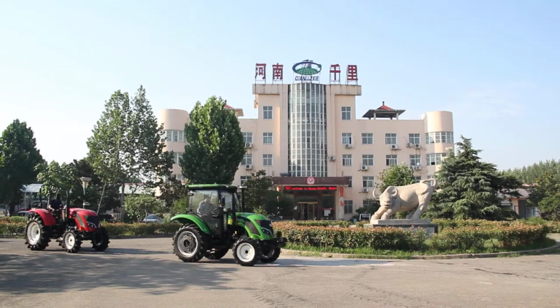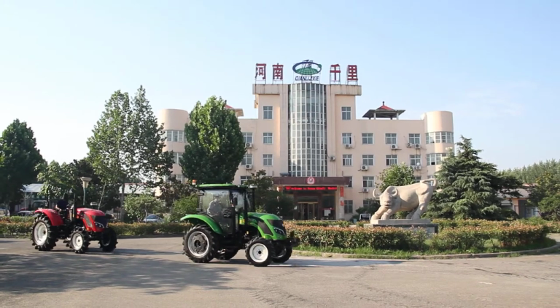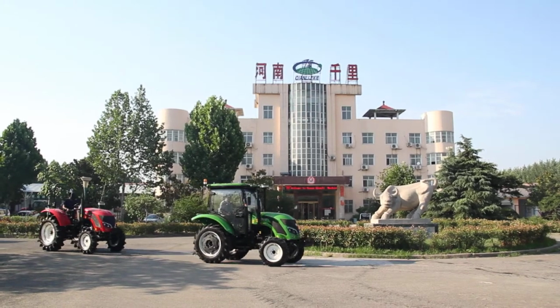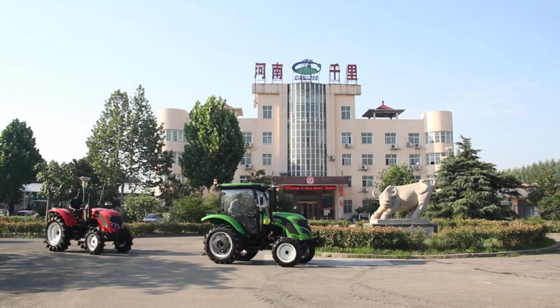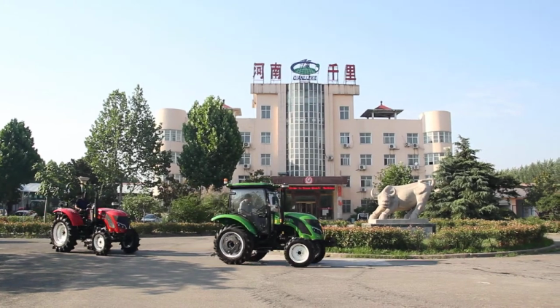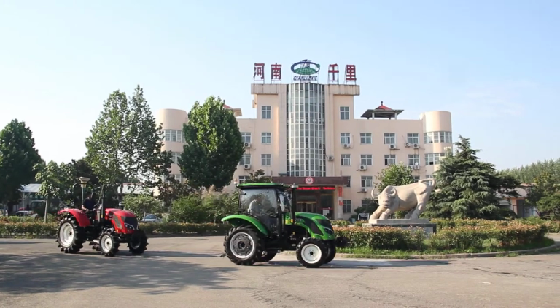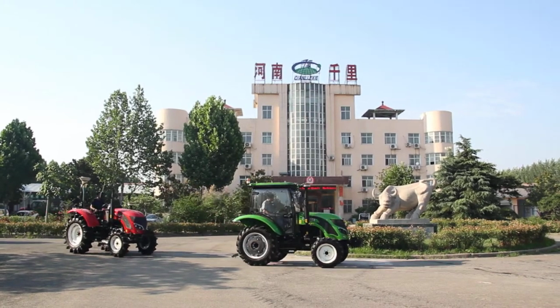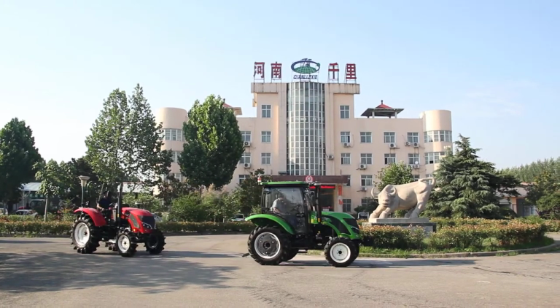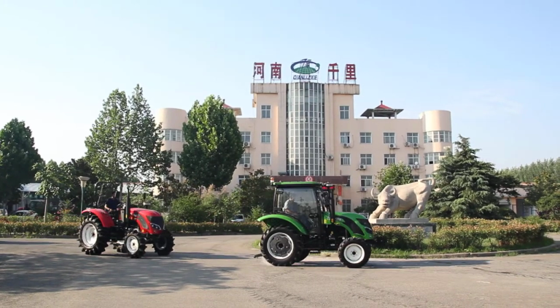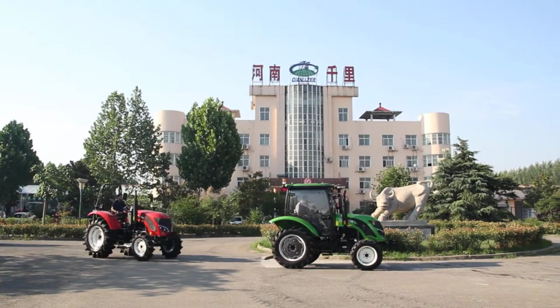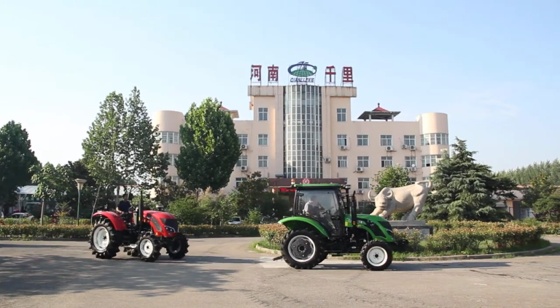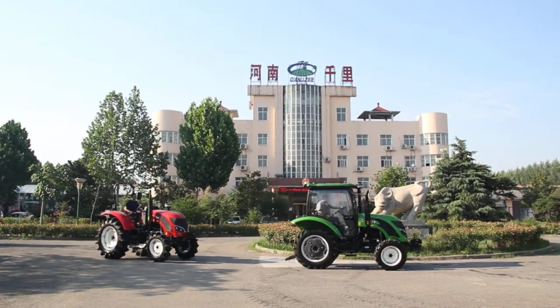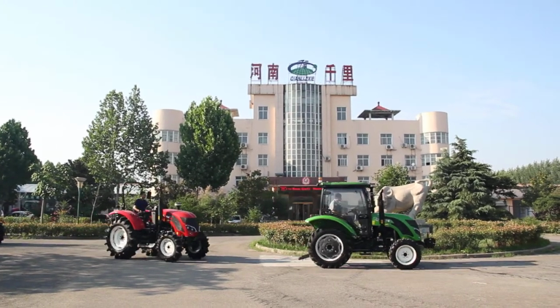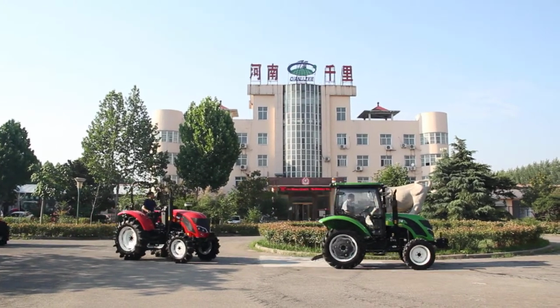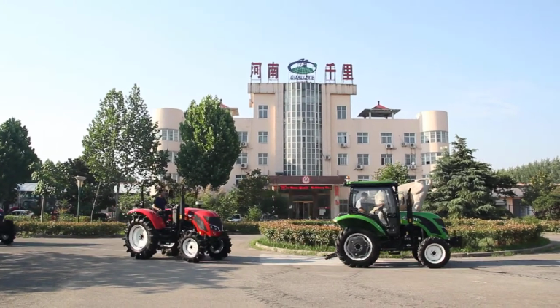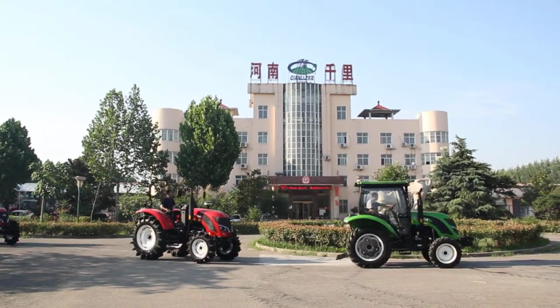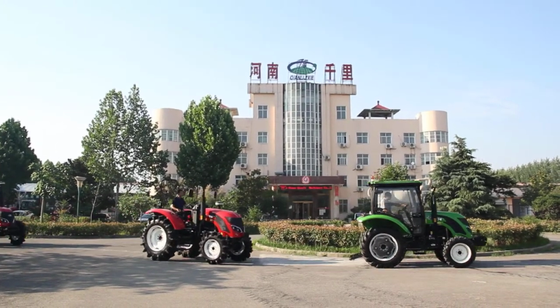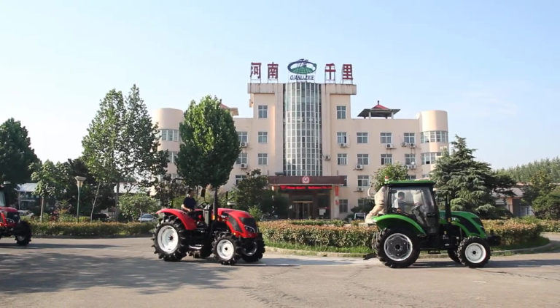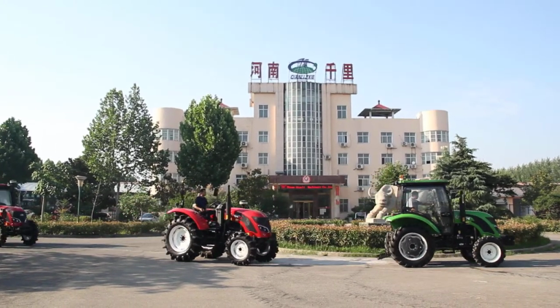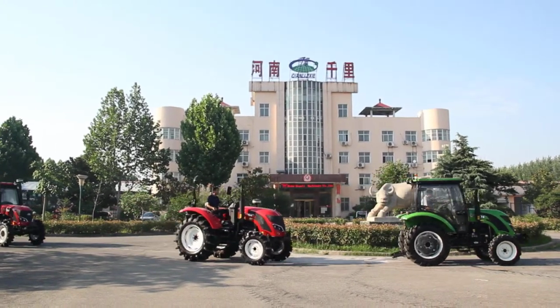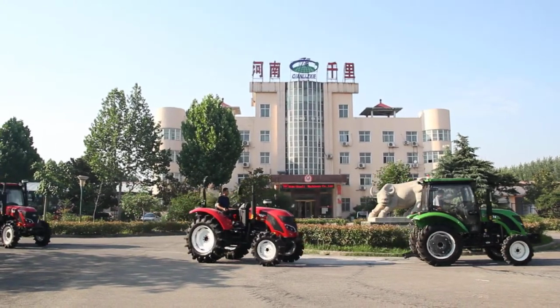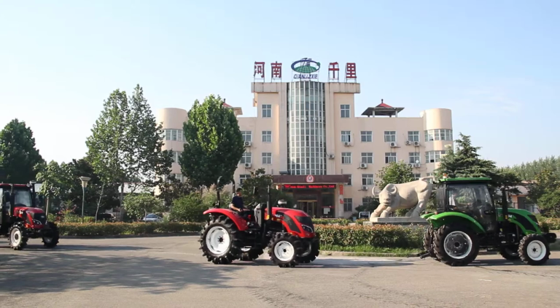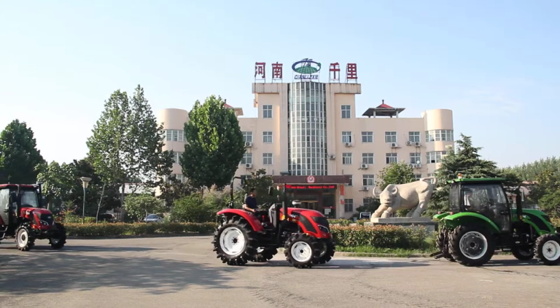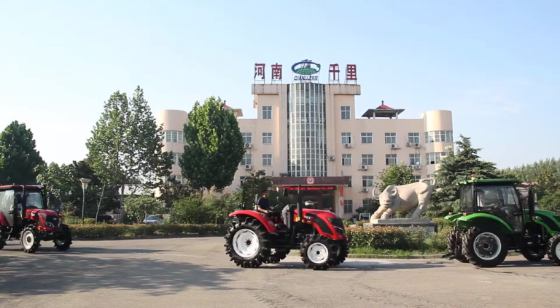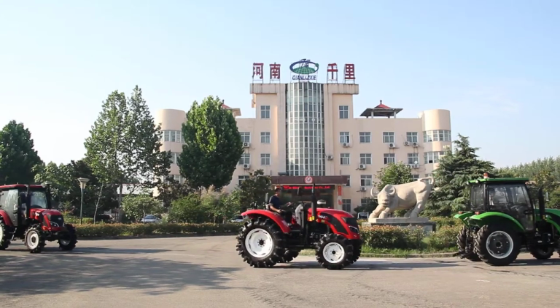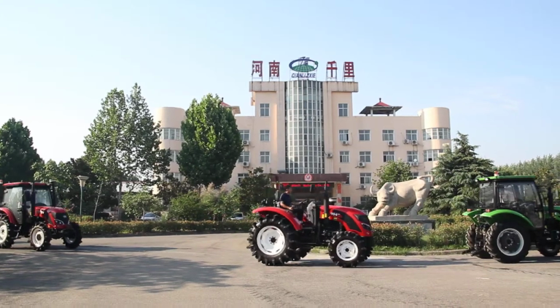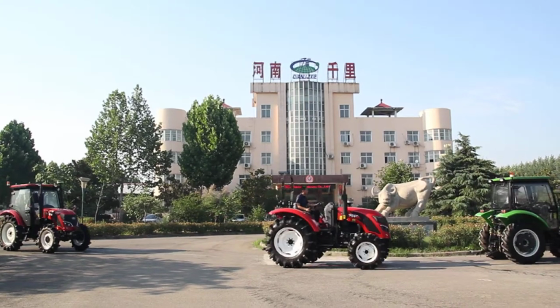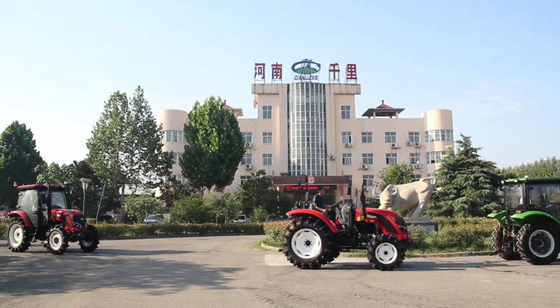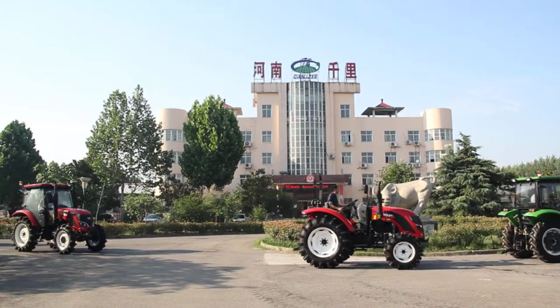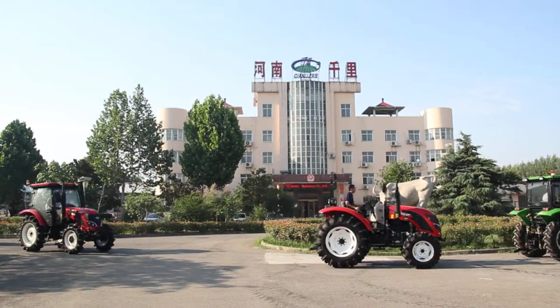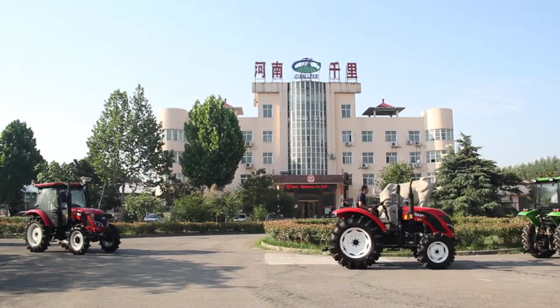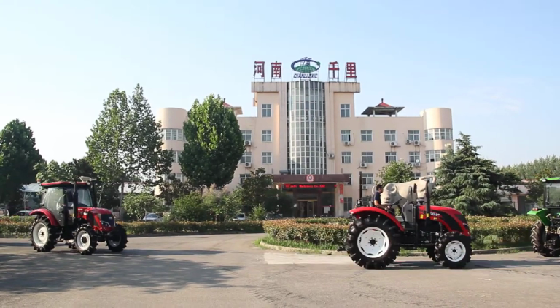Hello everyone. Welcome to Heman Qianli Machinery Tractor Supplier.